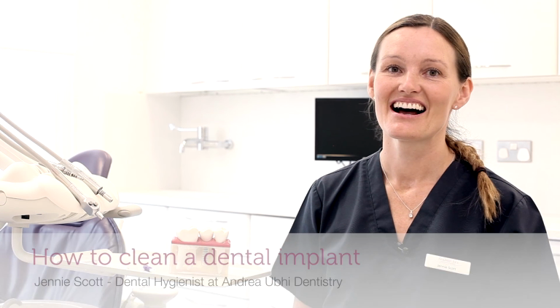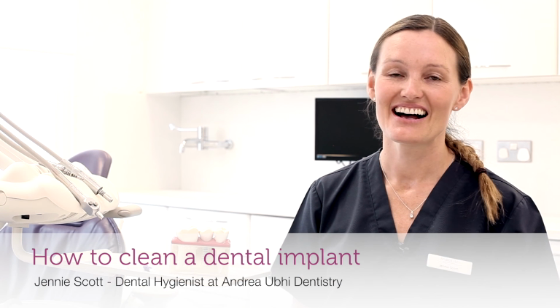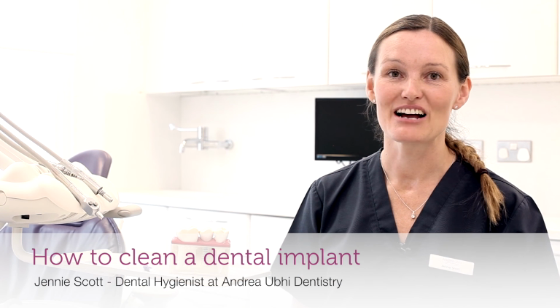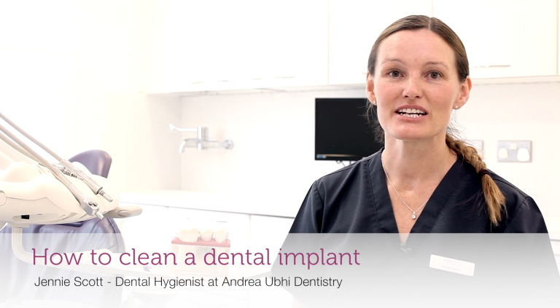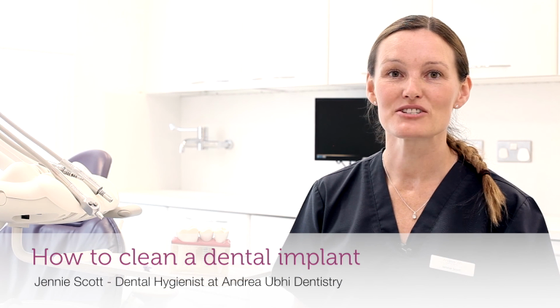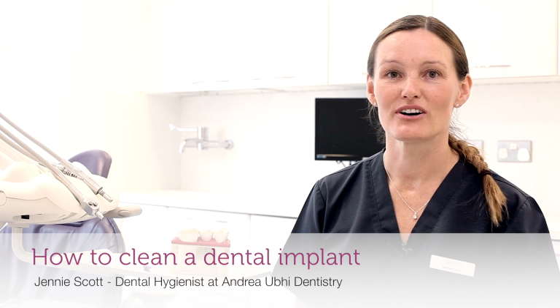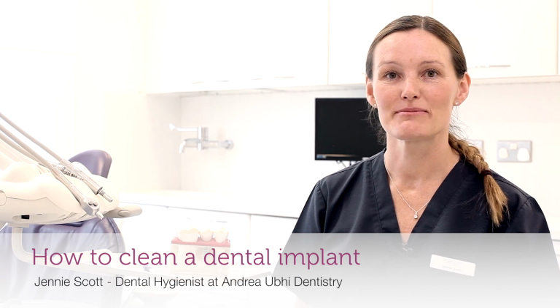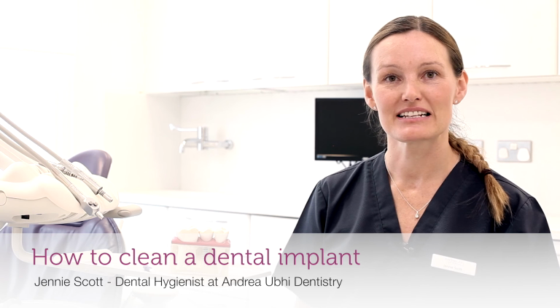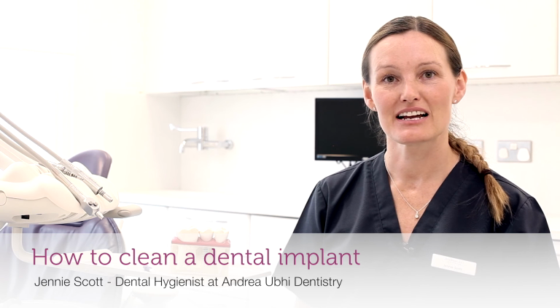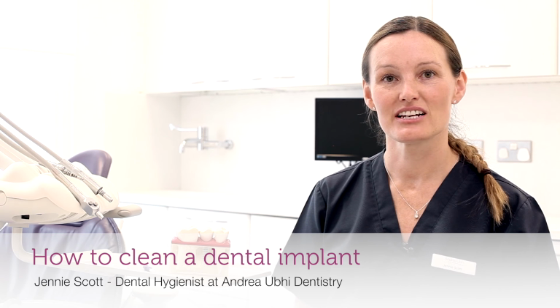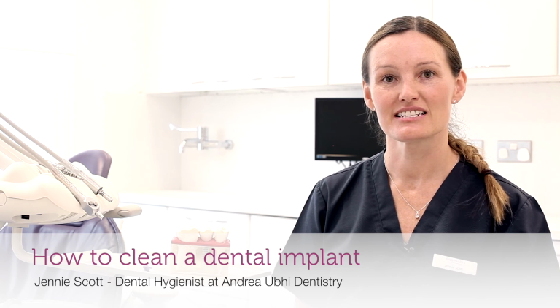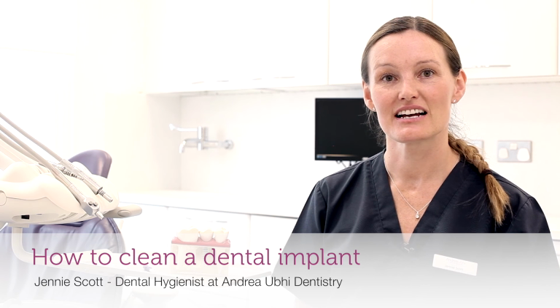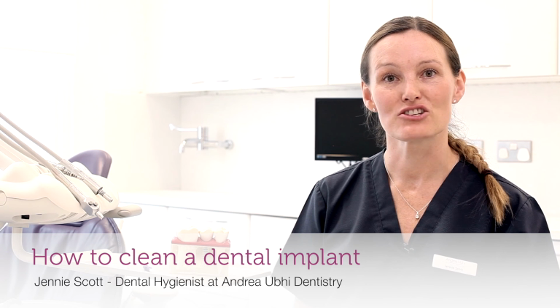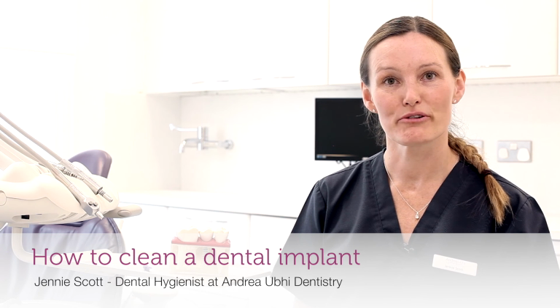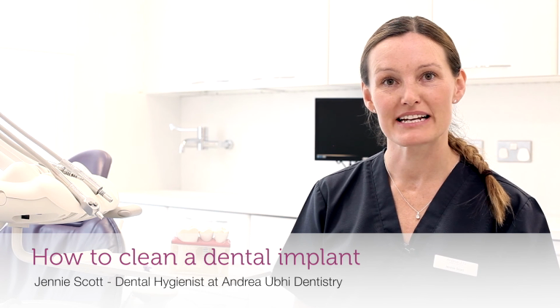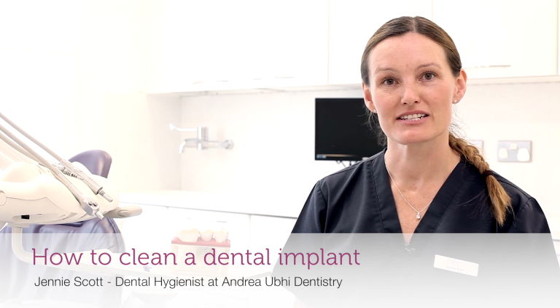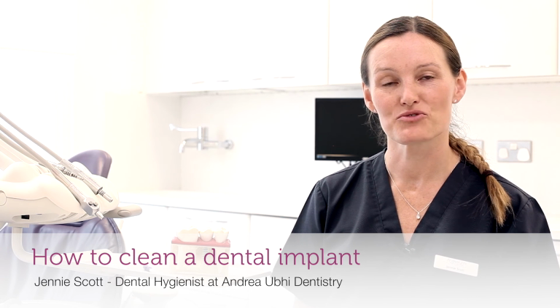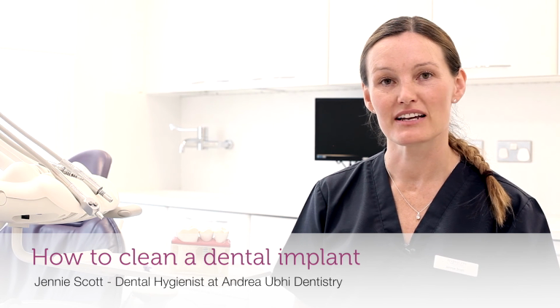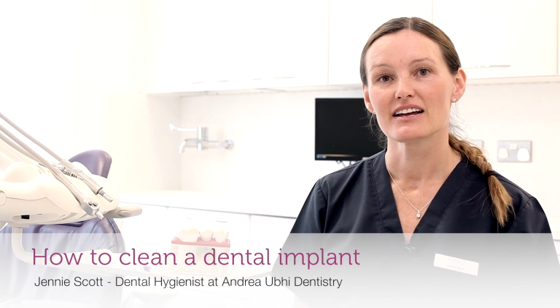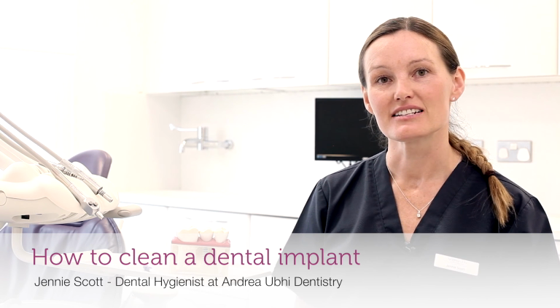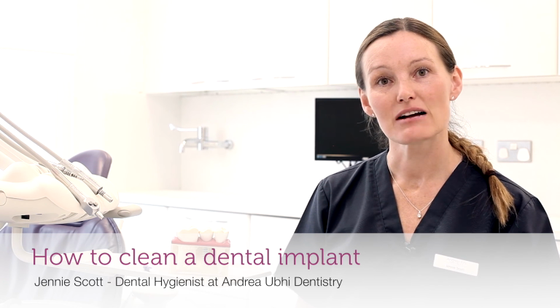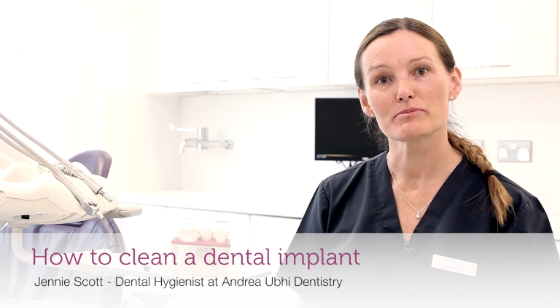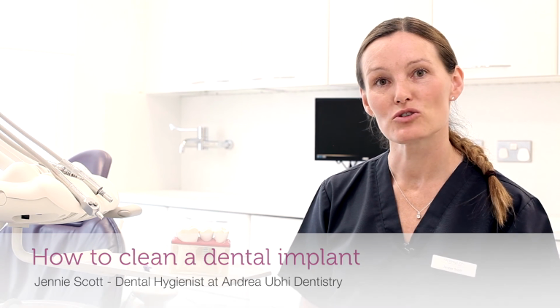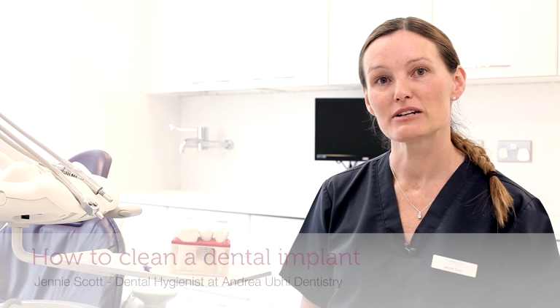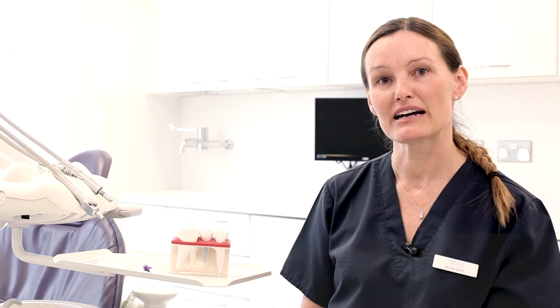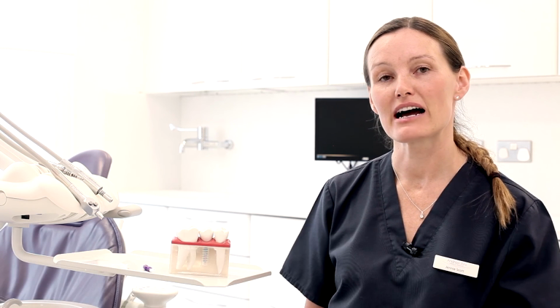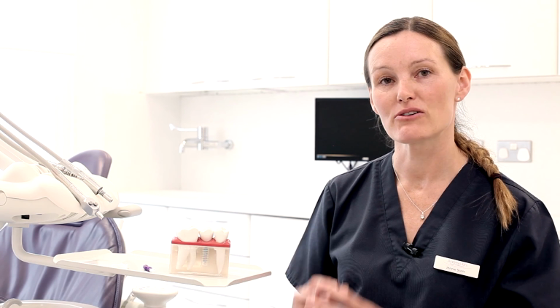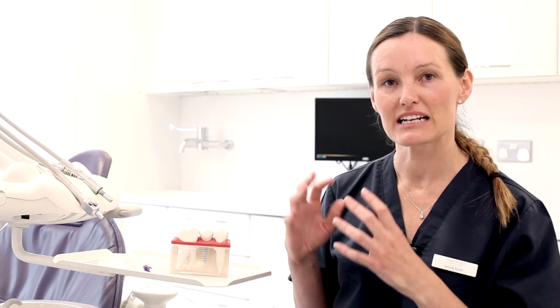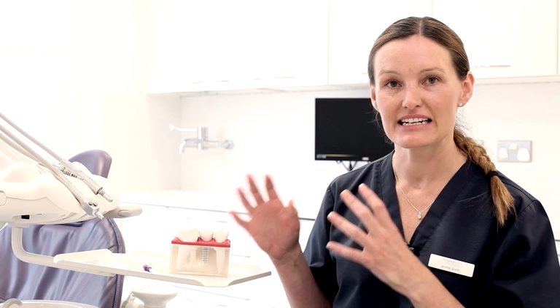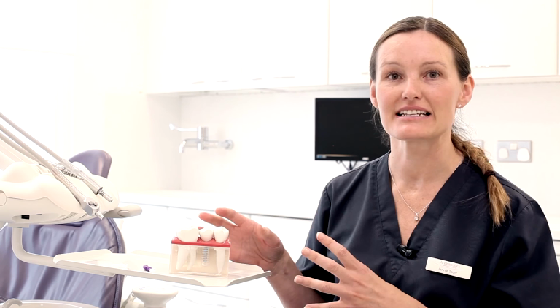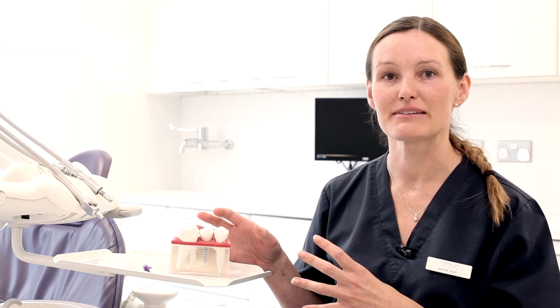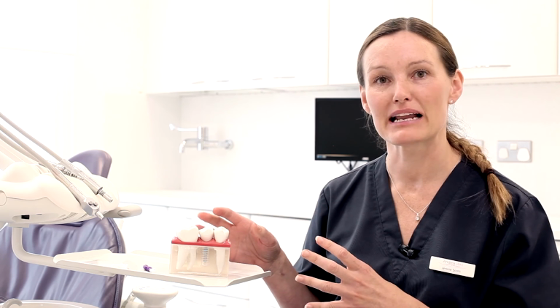Hi, I'm Ginny Scott and I'm a dental hygienist at Andrea Ruber Dentistry, and today I'm going to be talking about how to clean a dental implant.